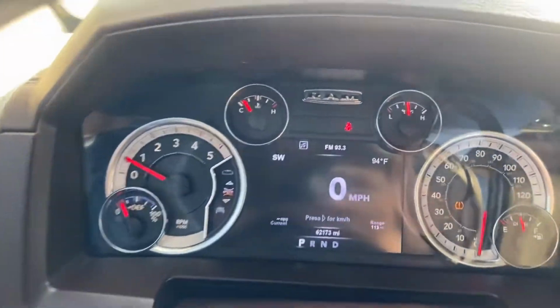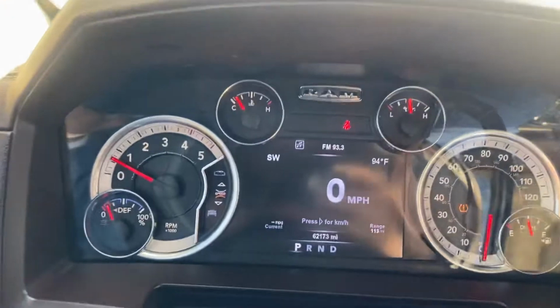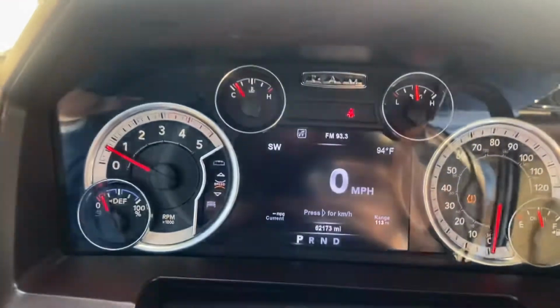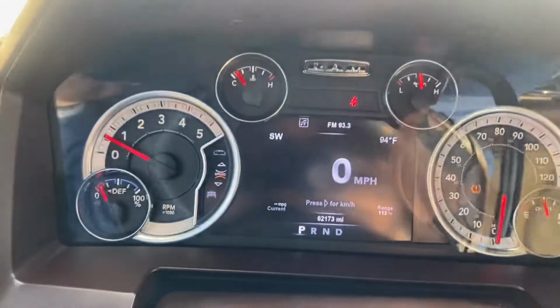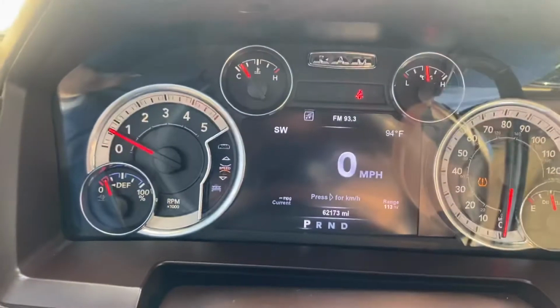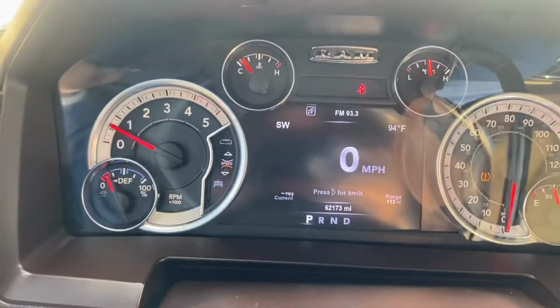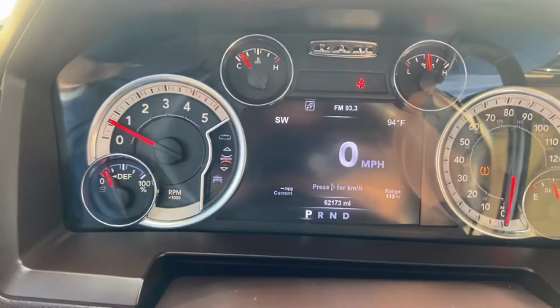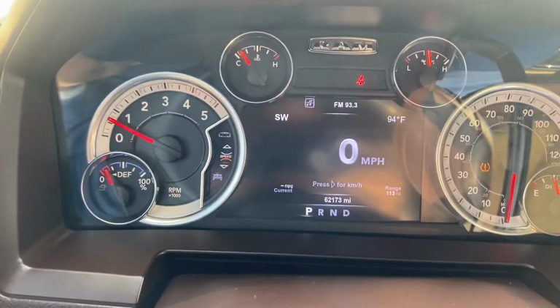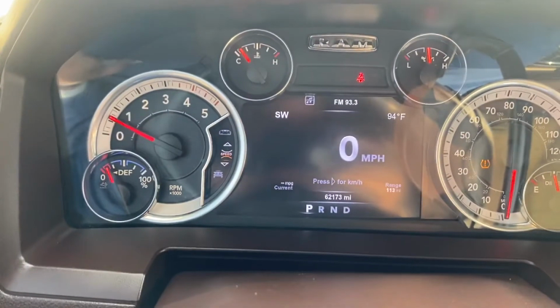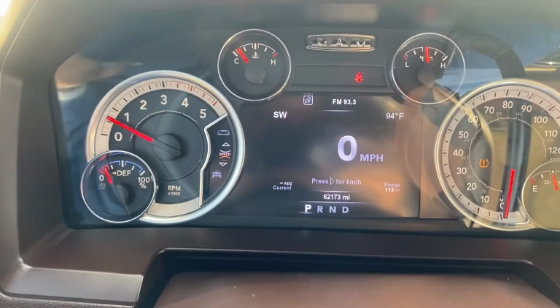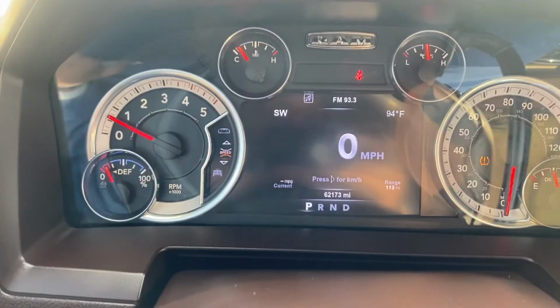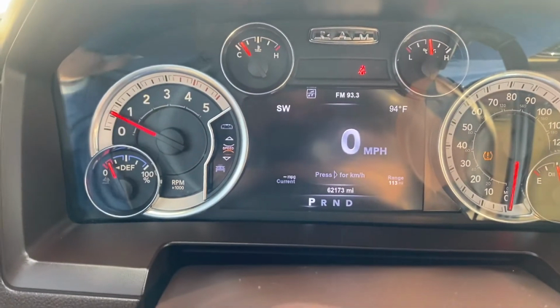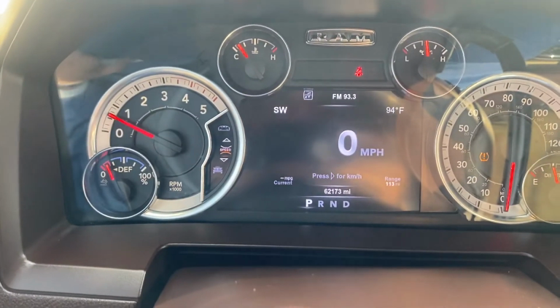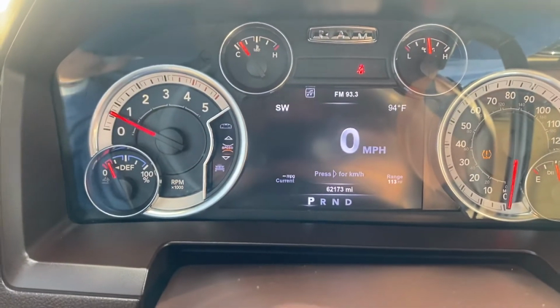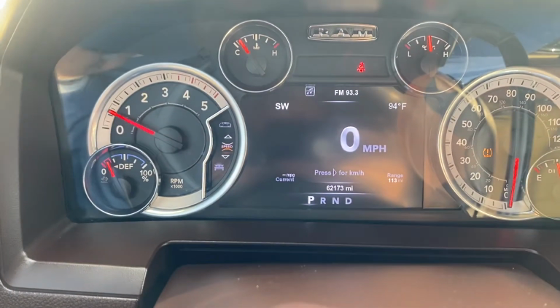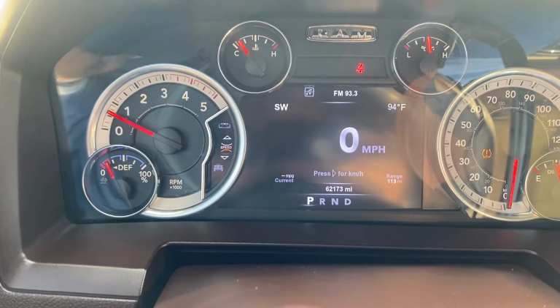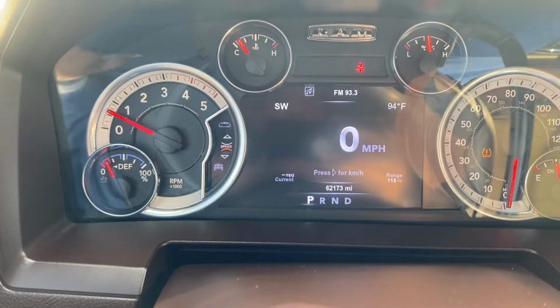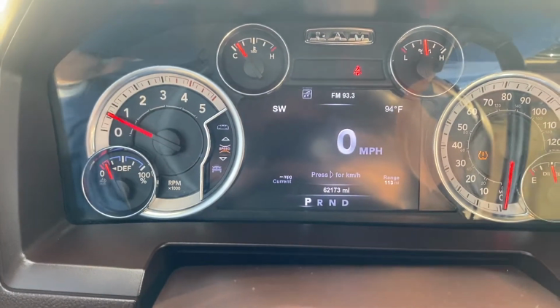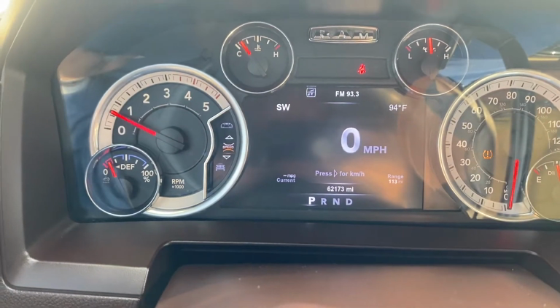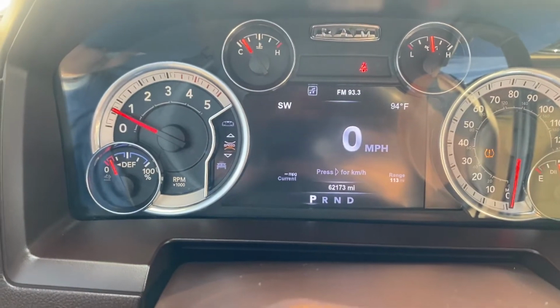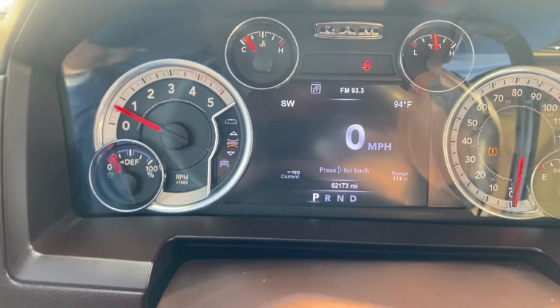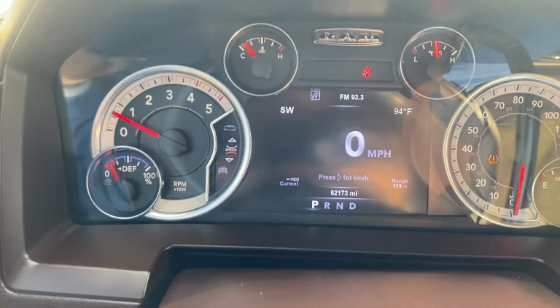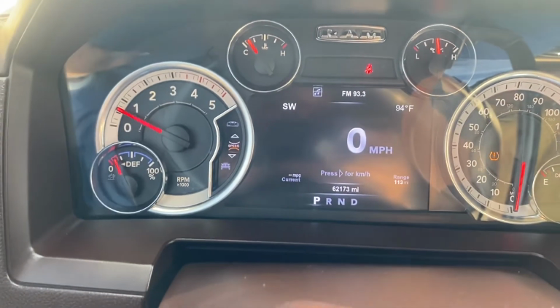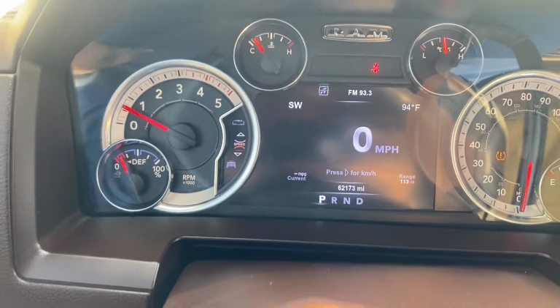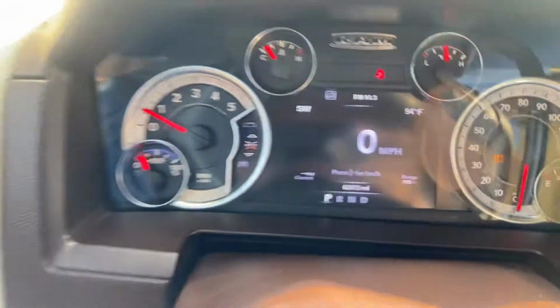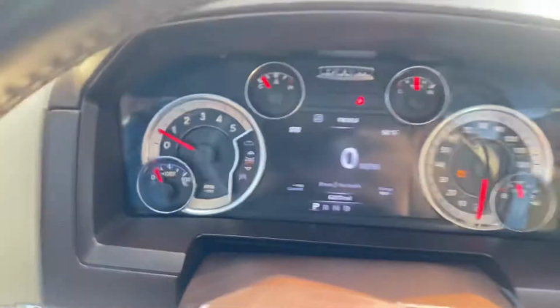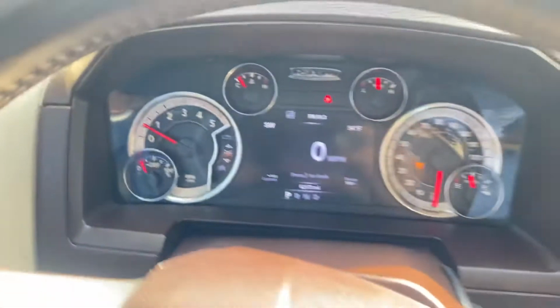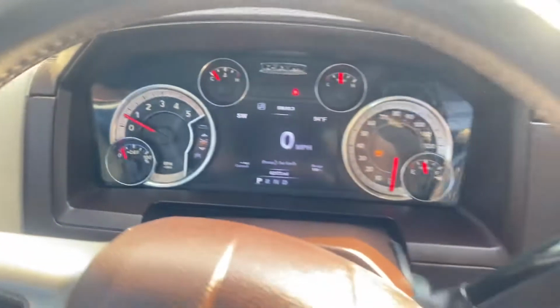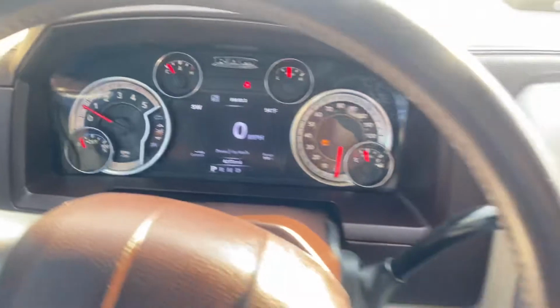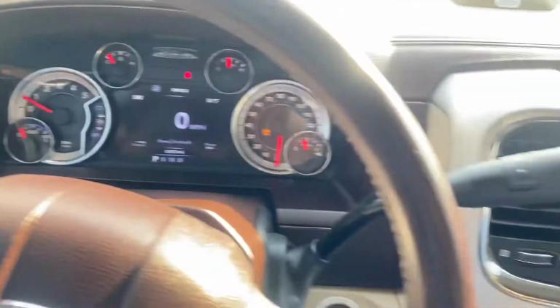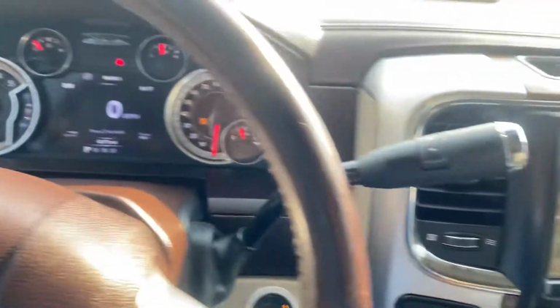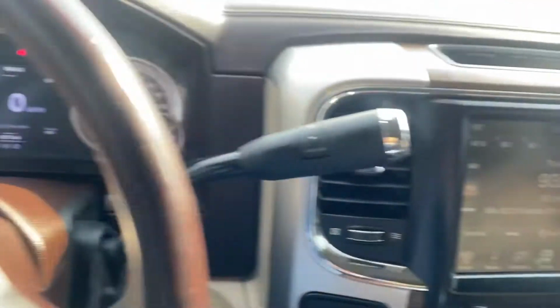Let's go ahead and verify those miles — 62,000 miles. Thing's barely been broken in.